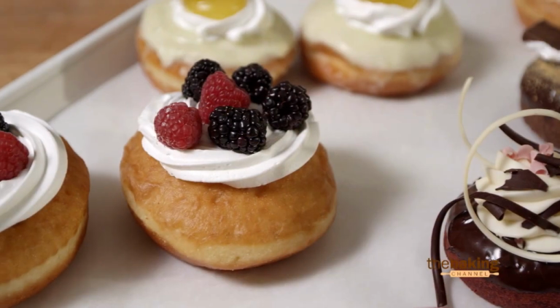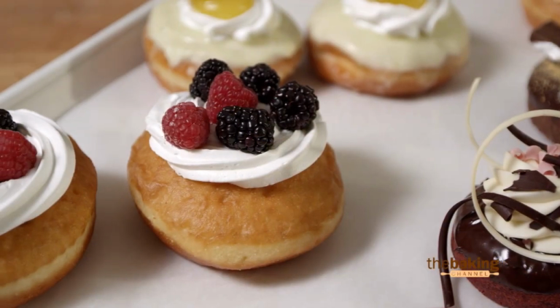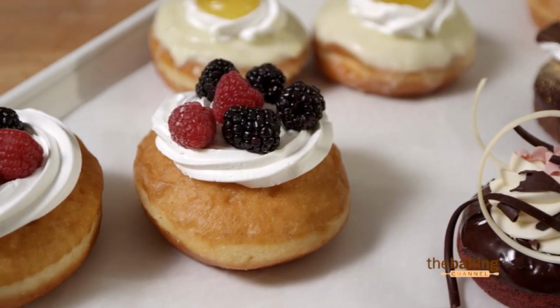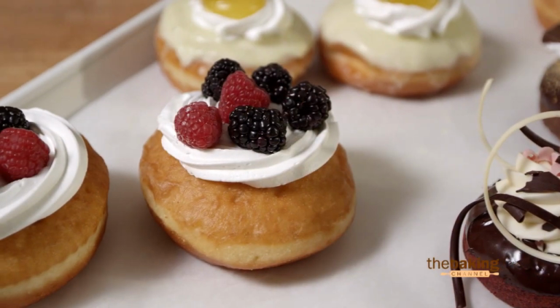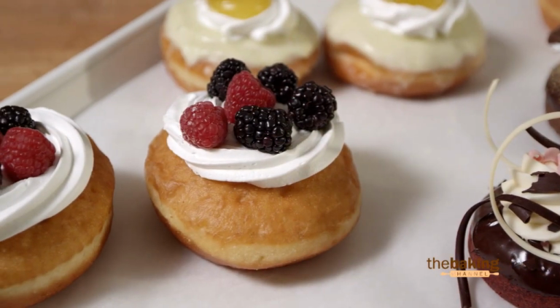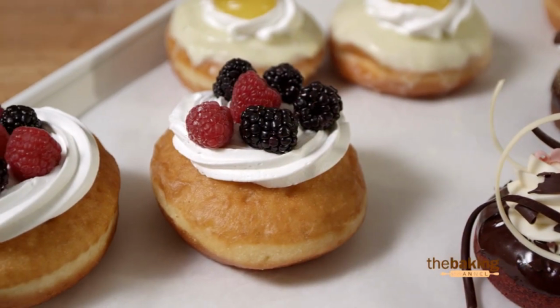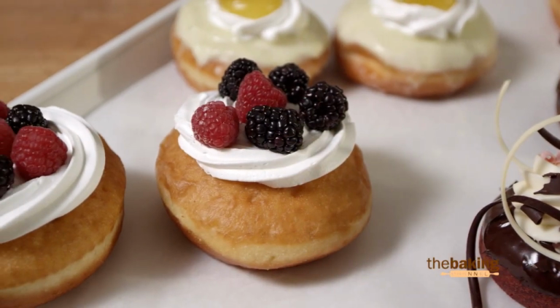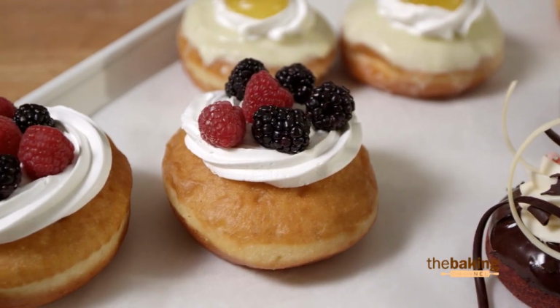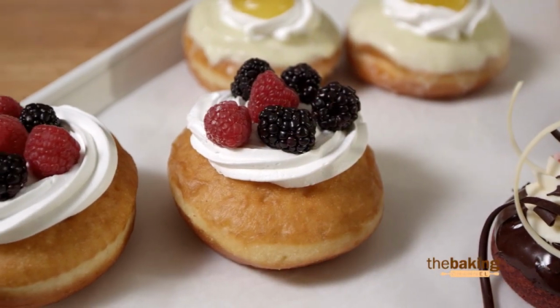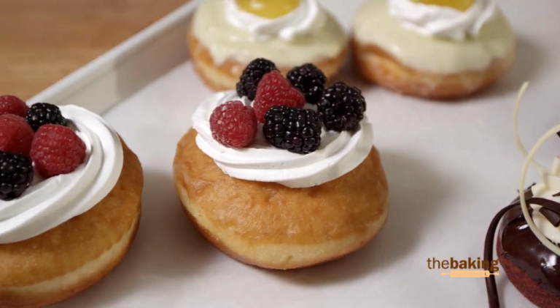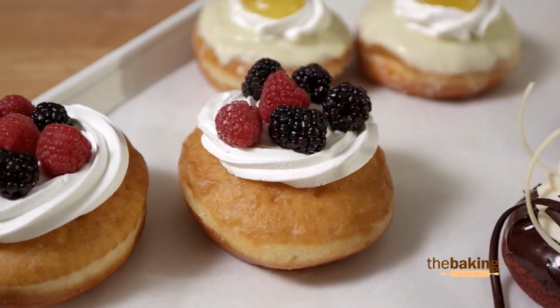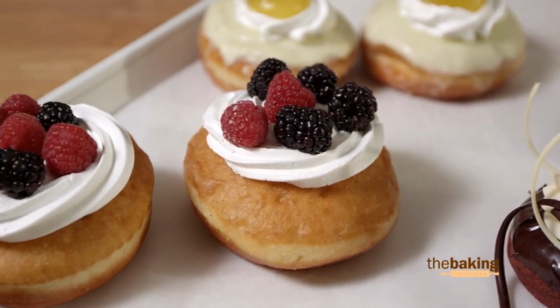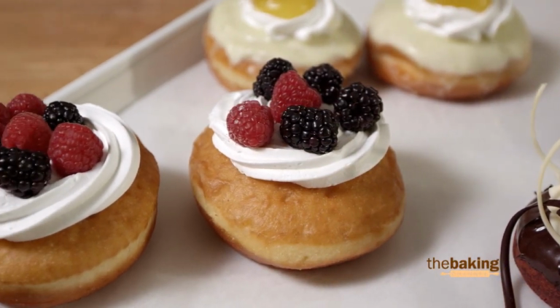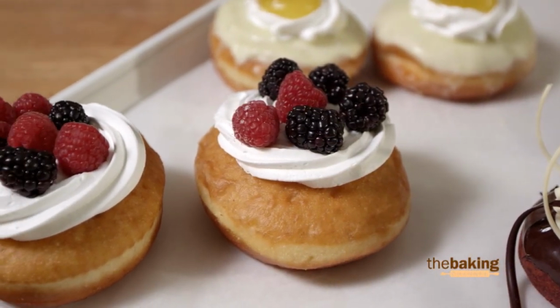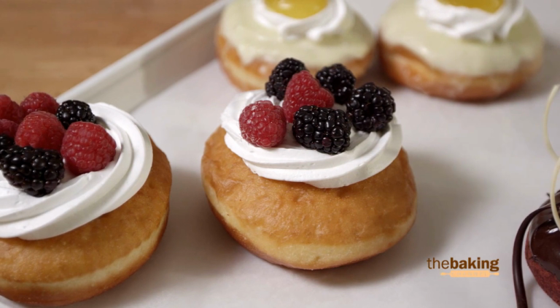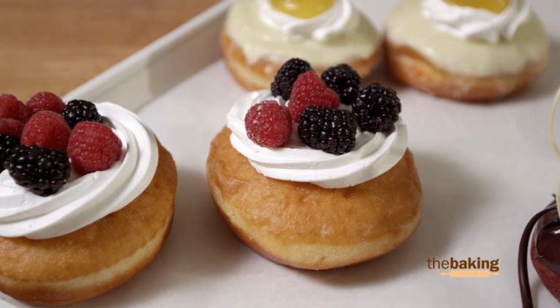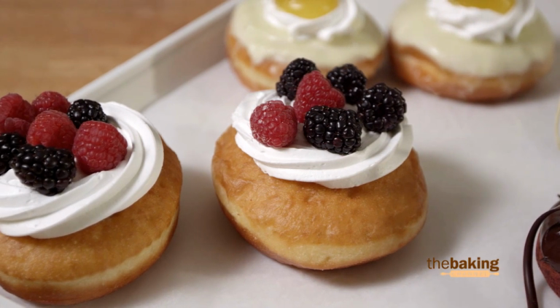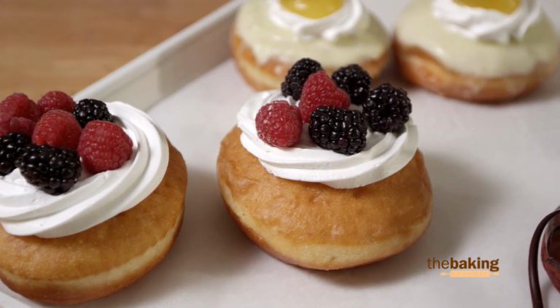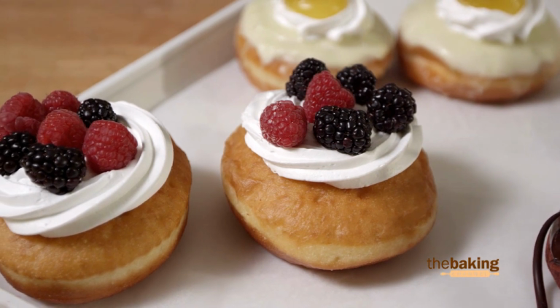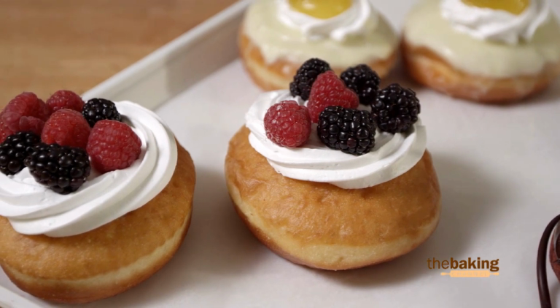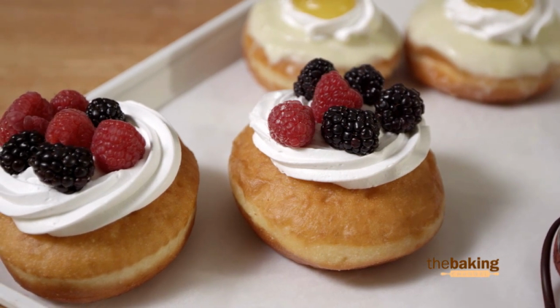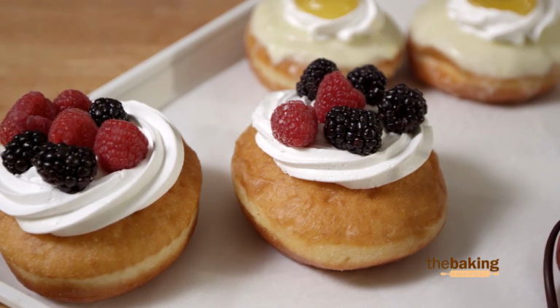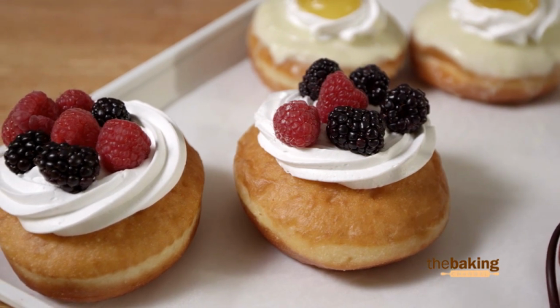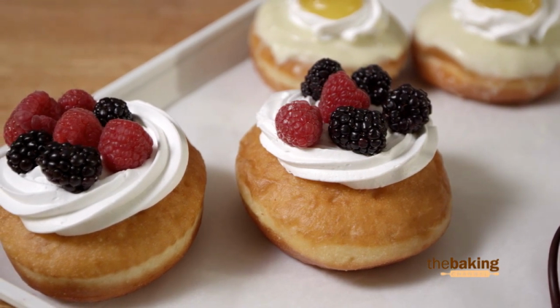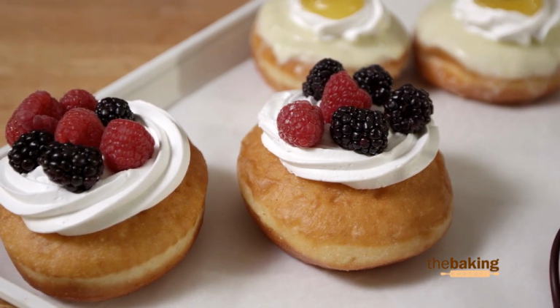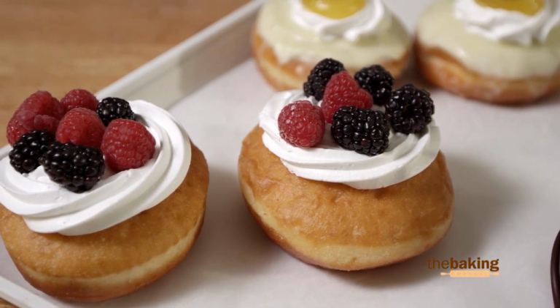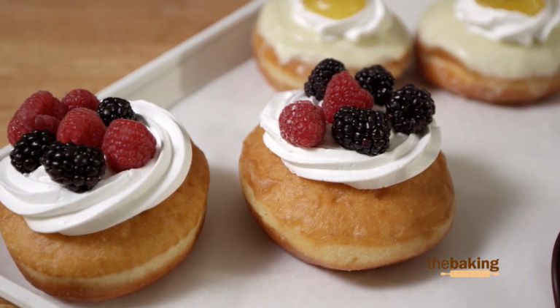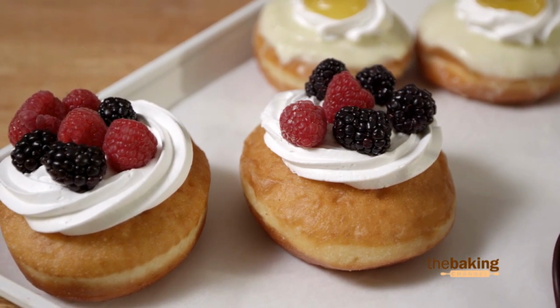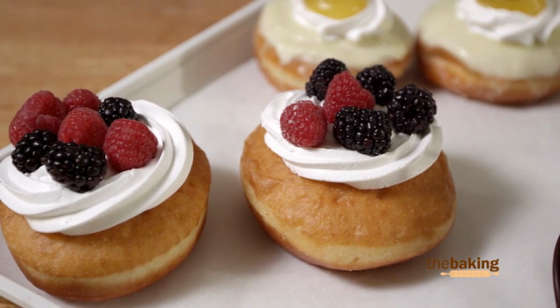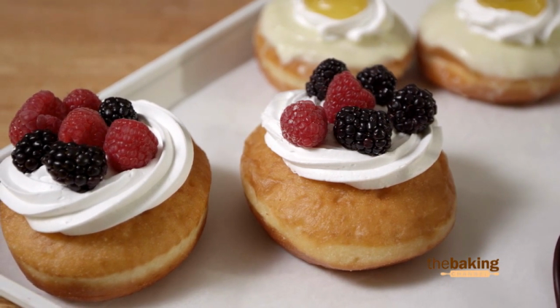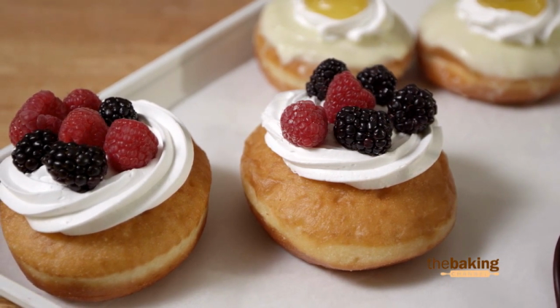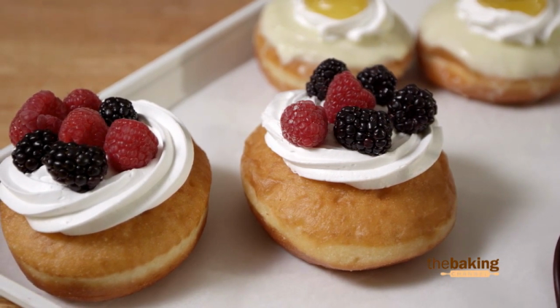If you want, you could even put some kiwi, mango, any fresh fruit on top to complement the tres leches soaking liquid.